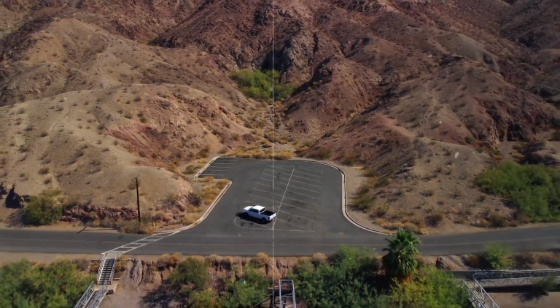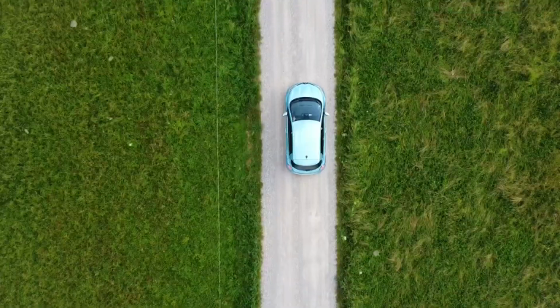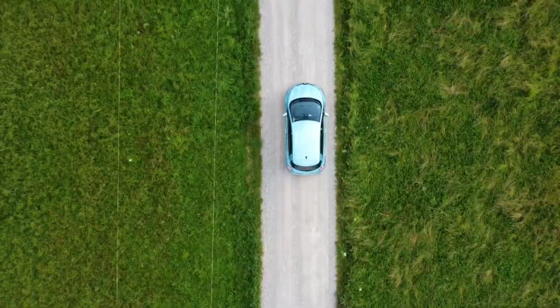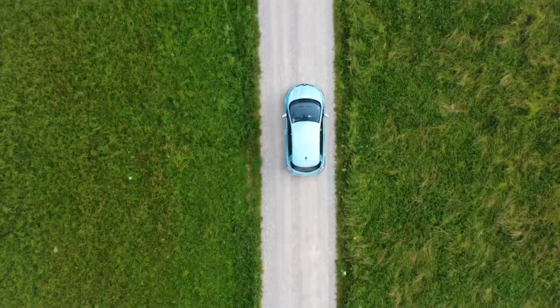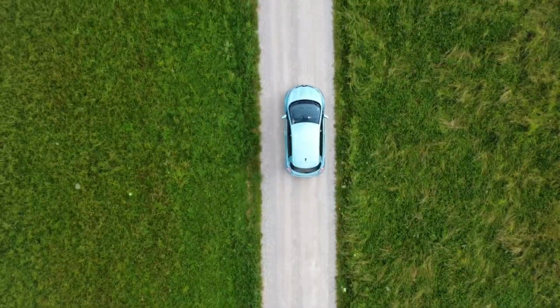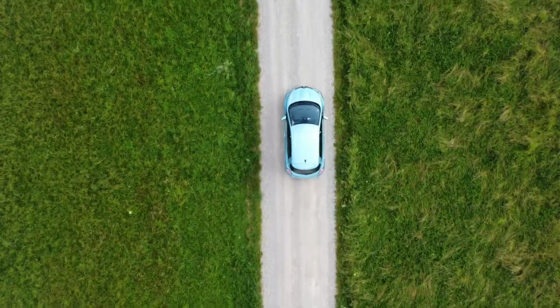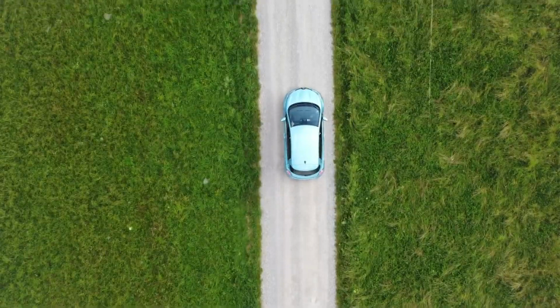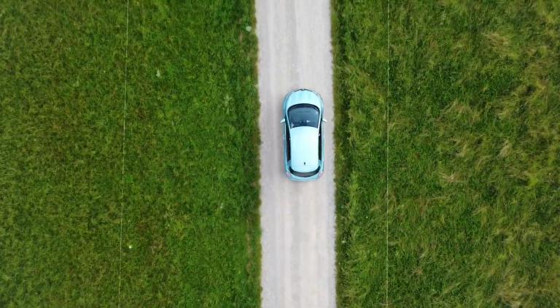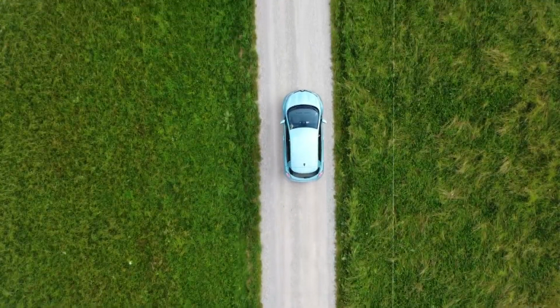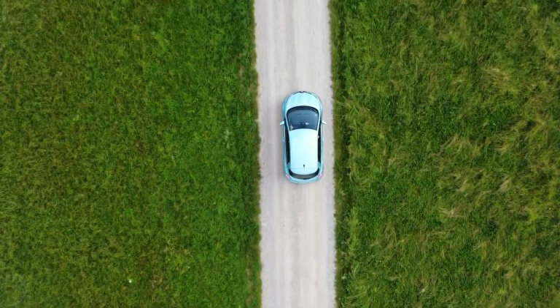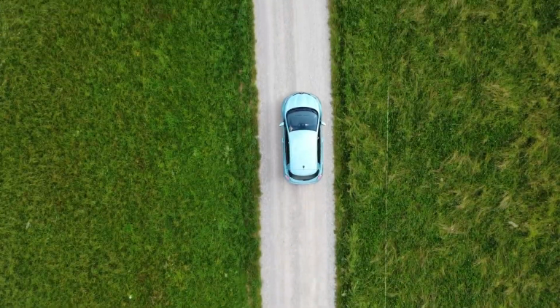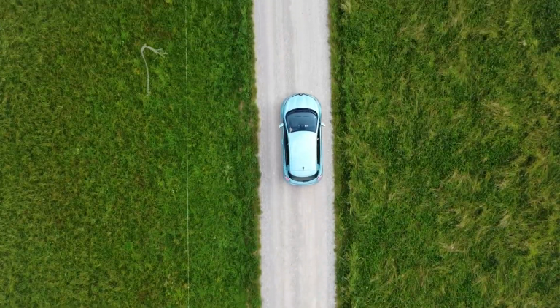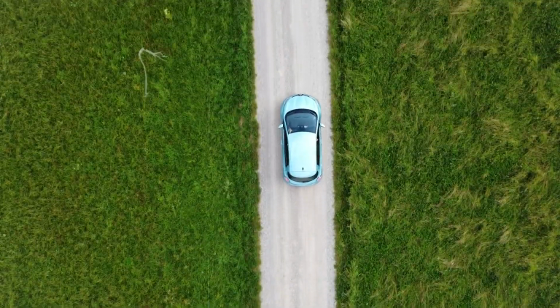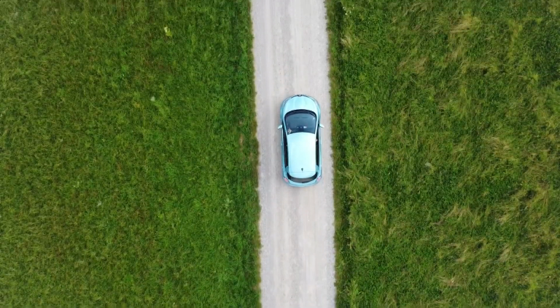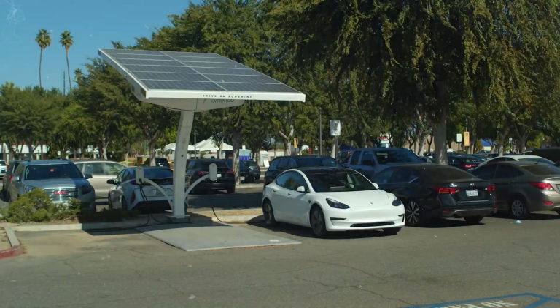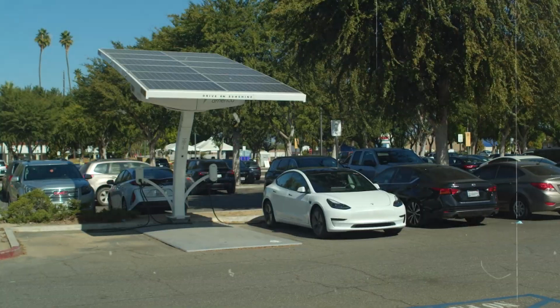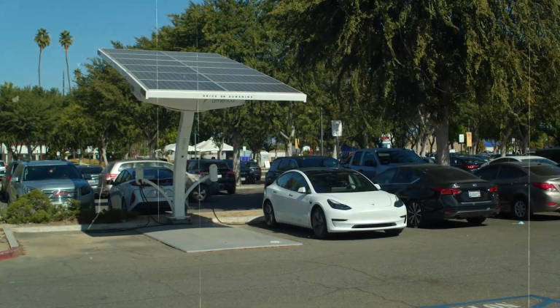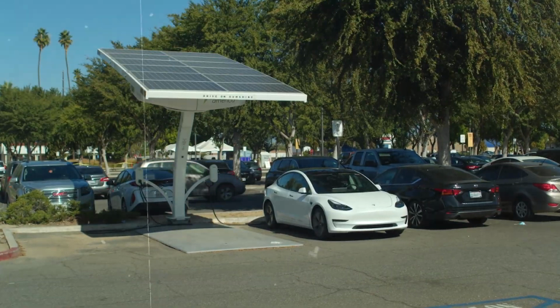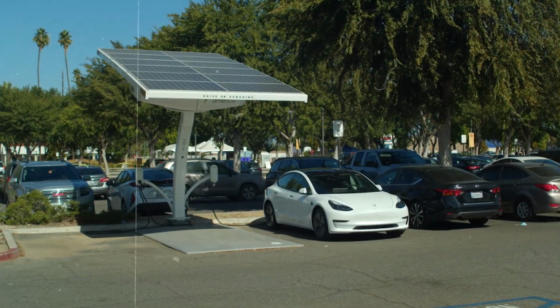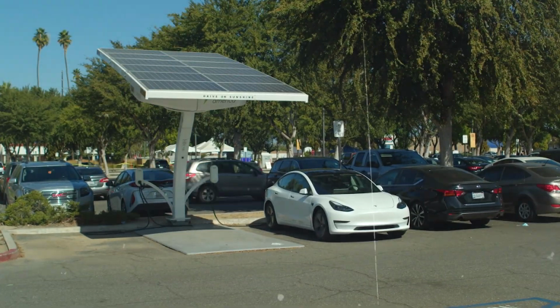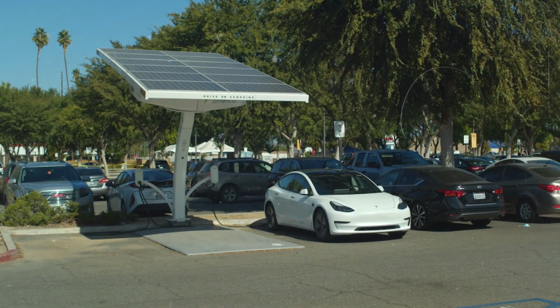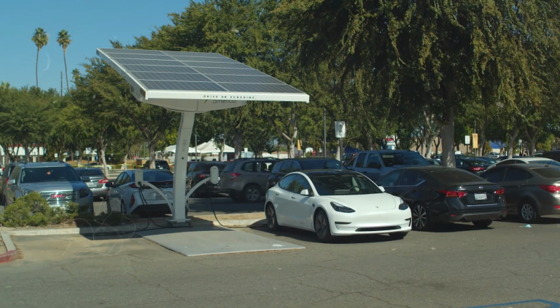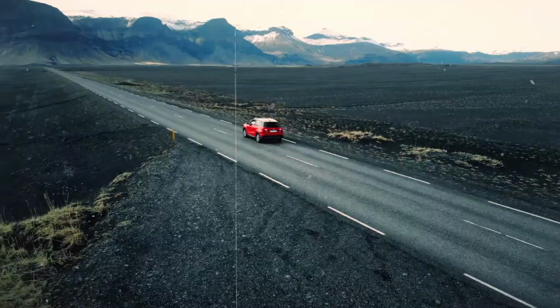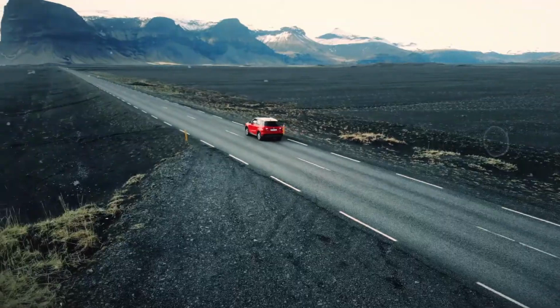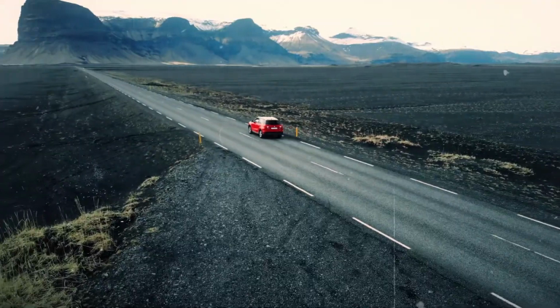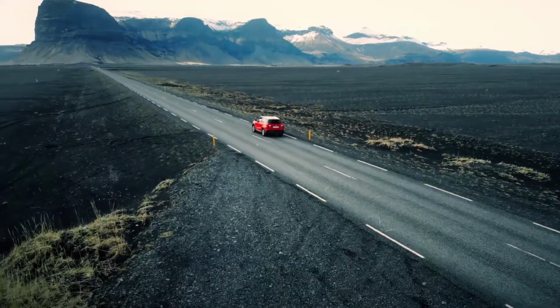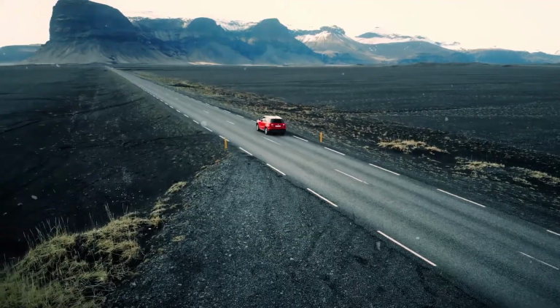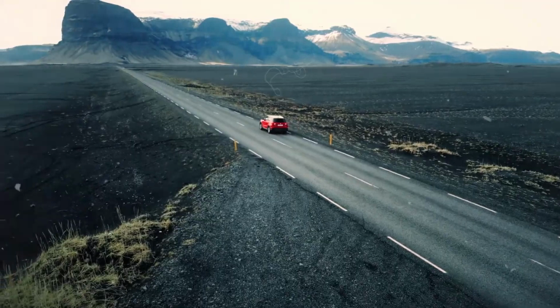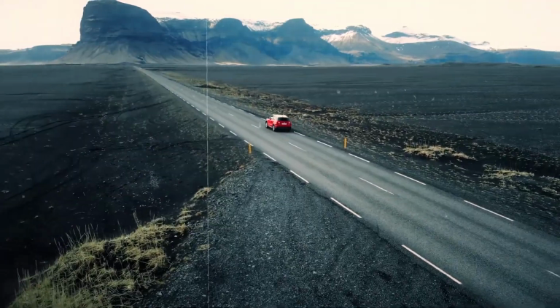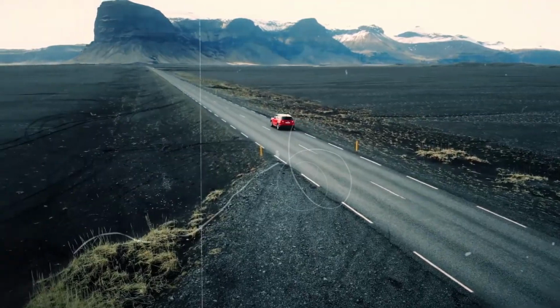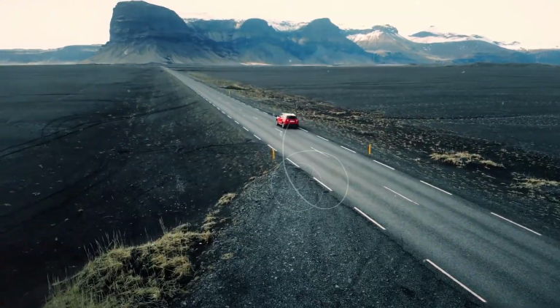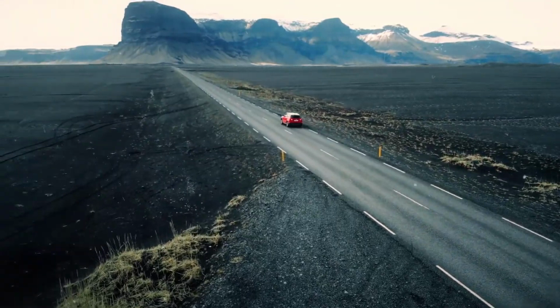For all of us on the EV journey, this translates to longer drives and fewer pit stops to recharge. The future of driving just got a whole lot more exhilarating.